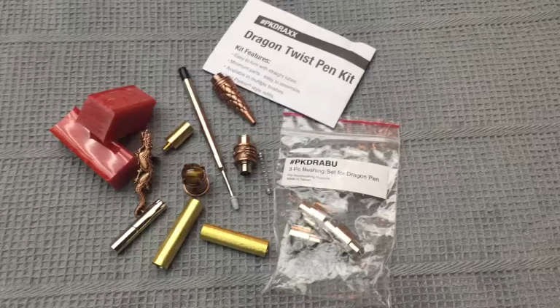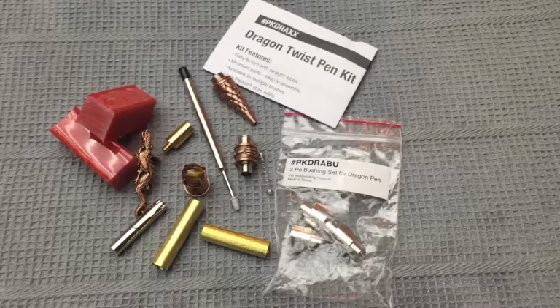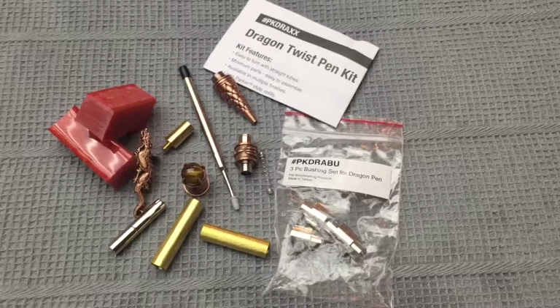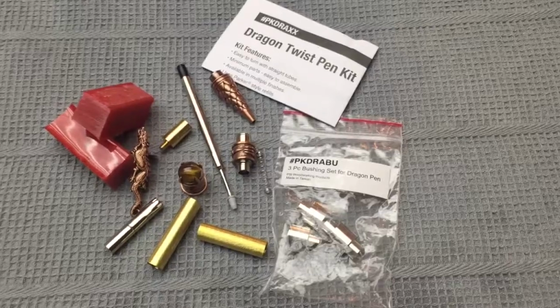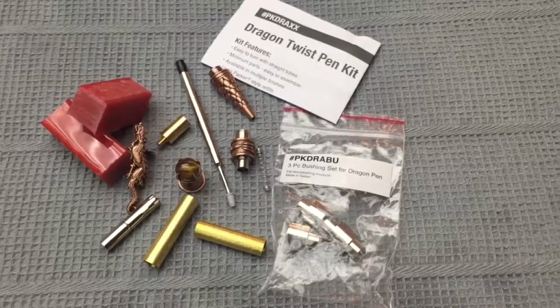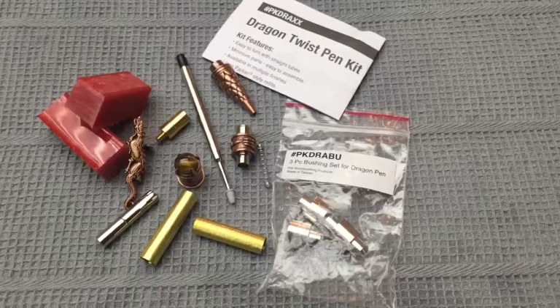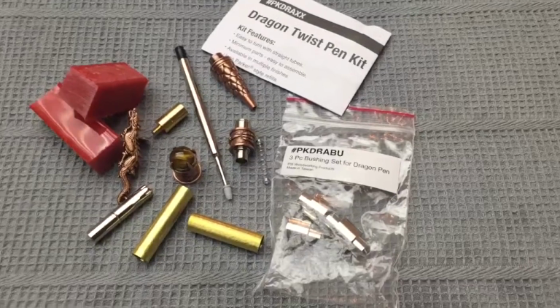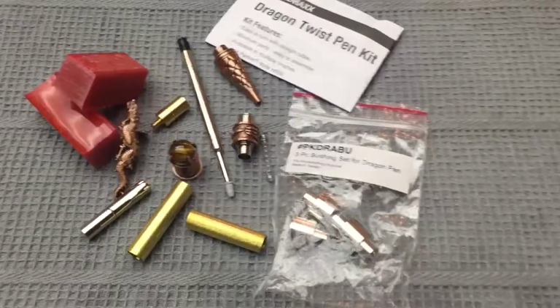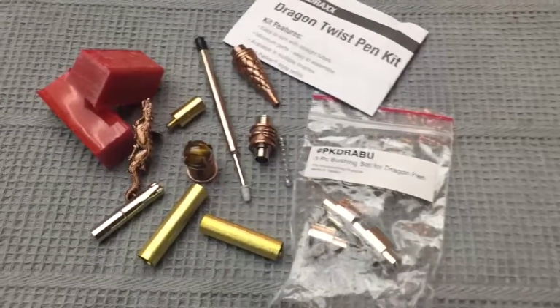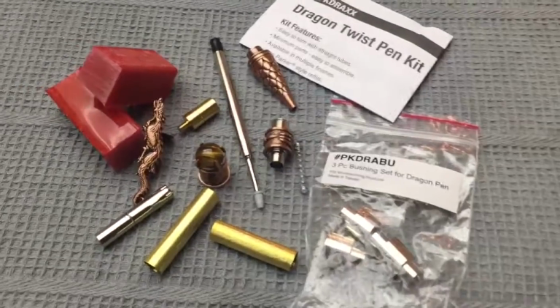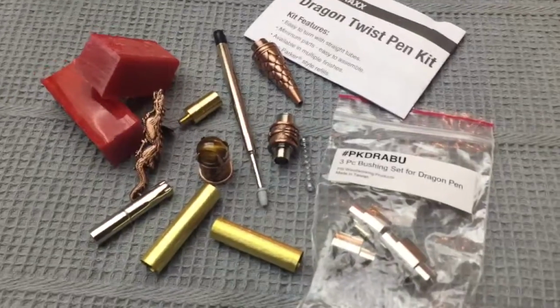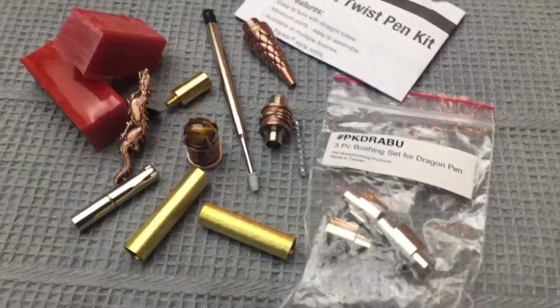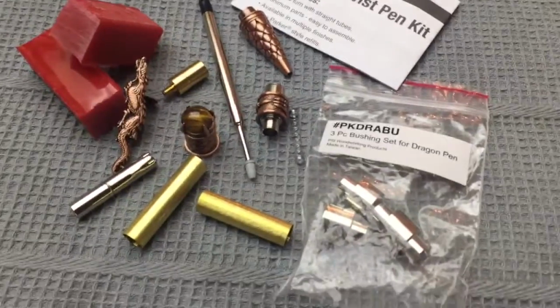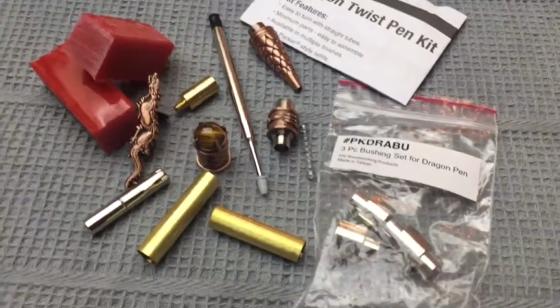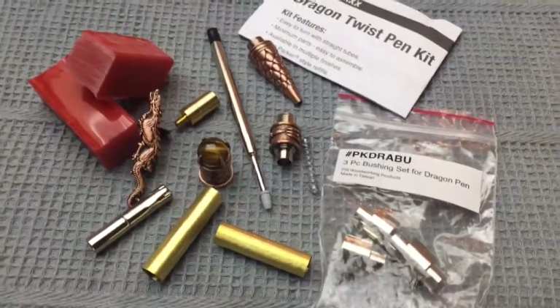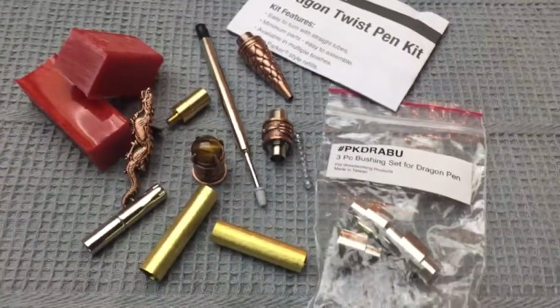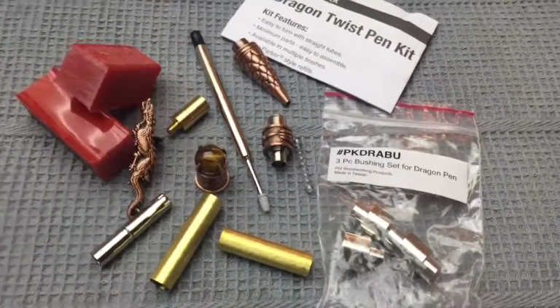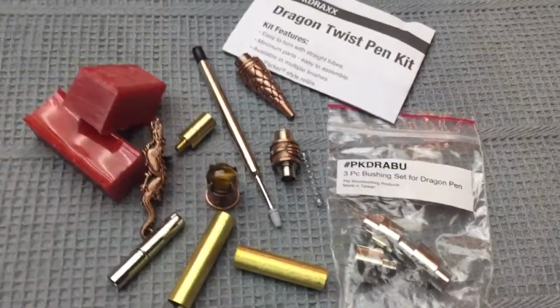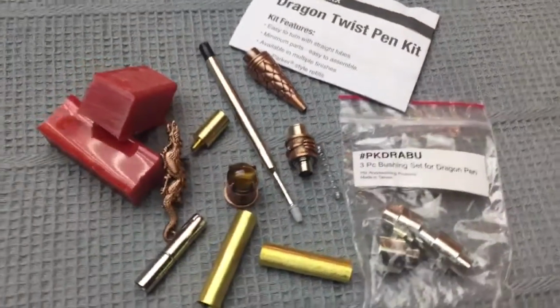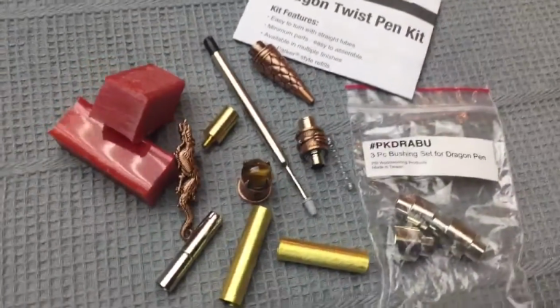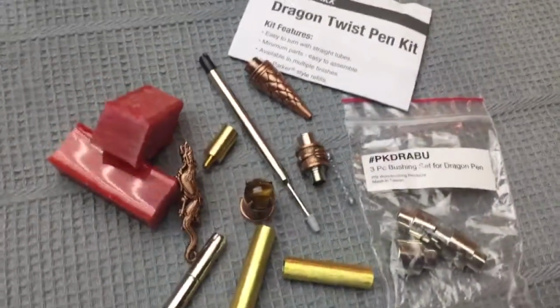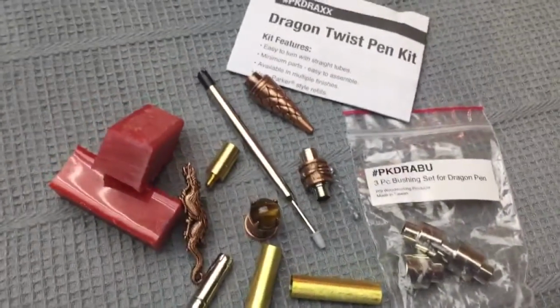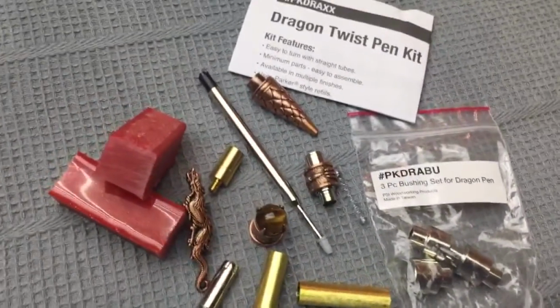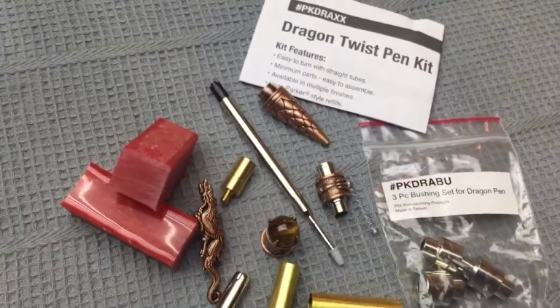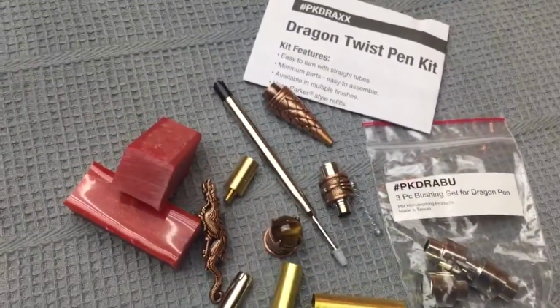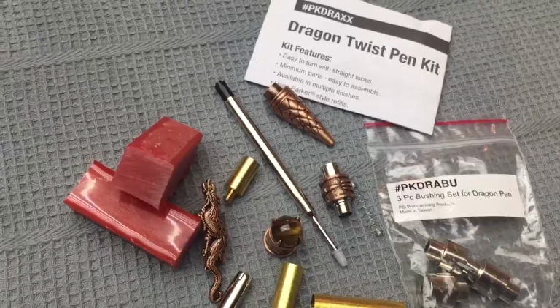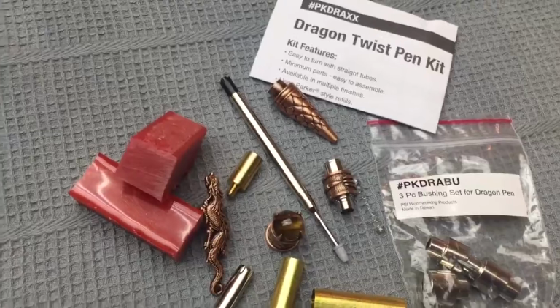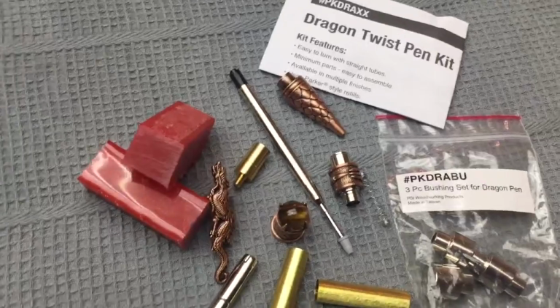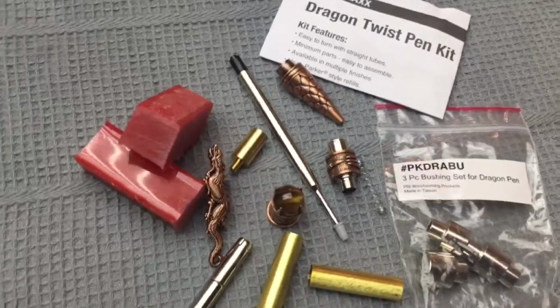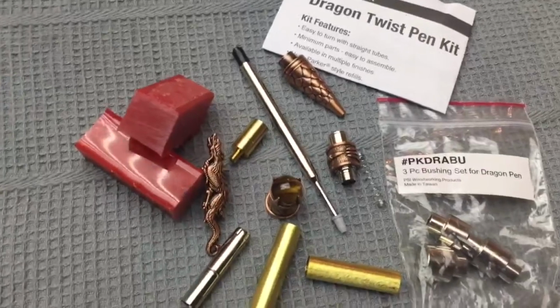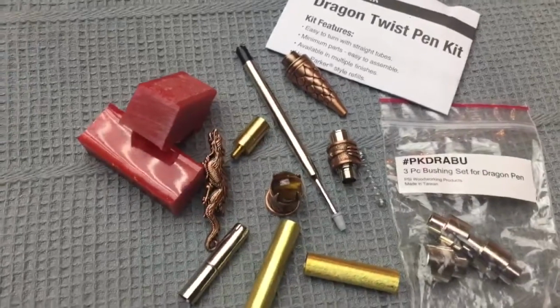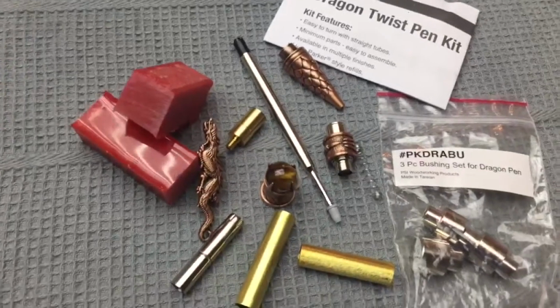Good morning, YouTube. In my next video, I'll be turning this pile of stuff into a pretty cool Dragon twist pin kit from Penn State.